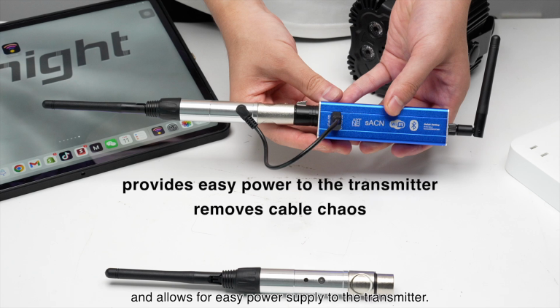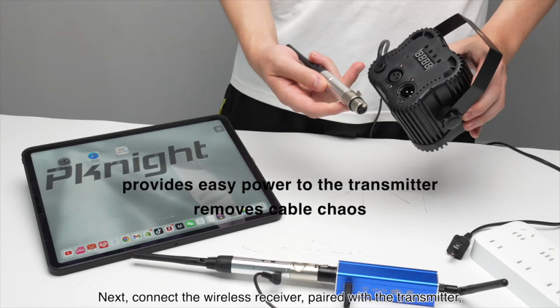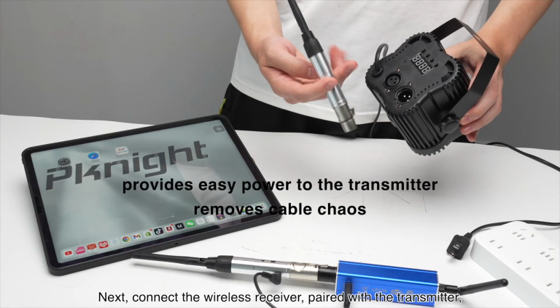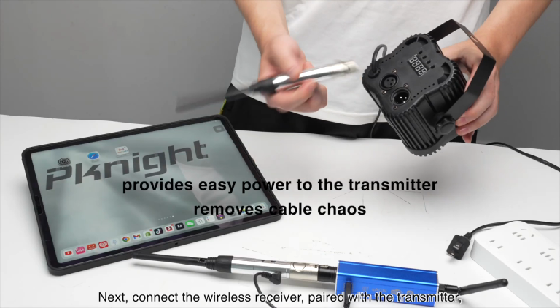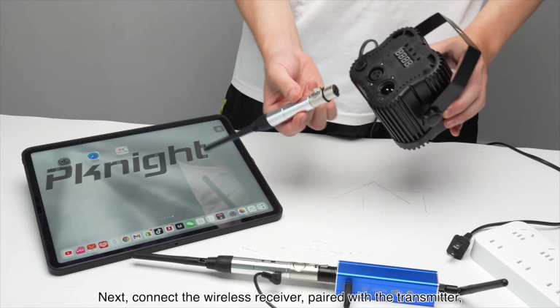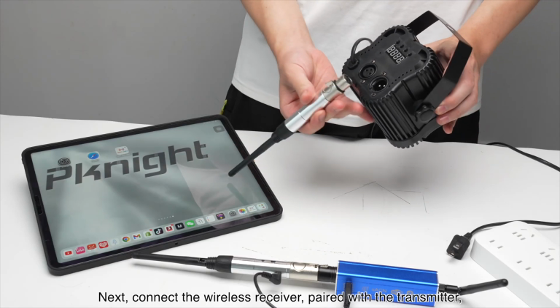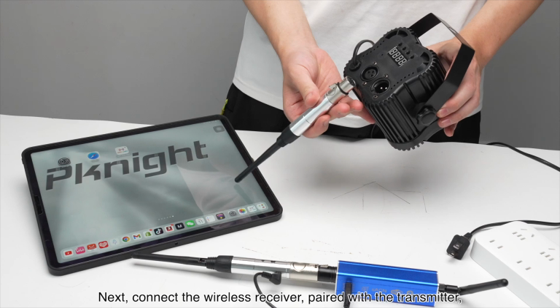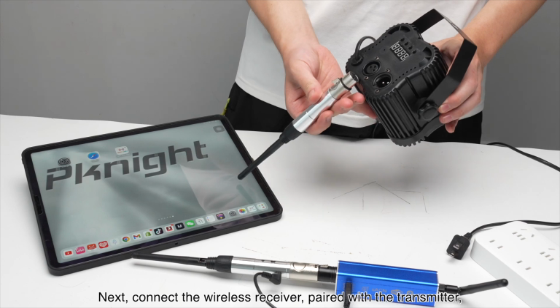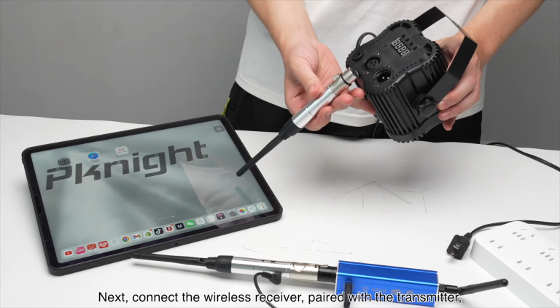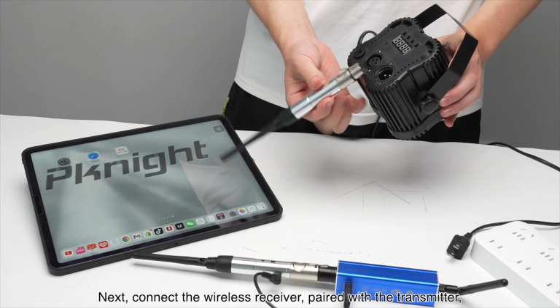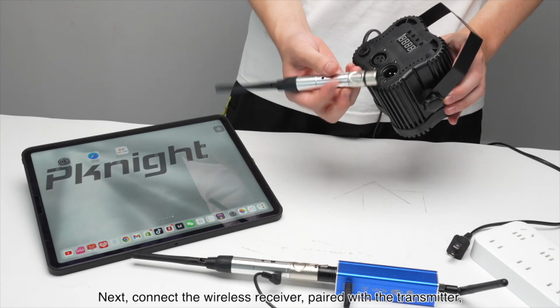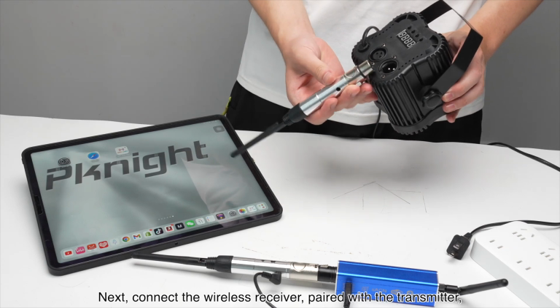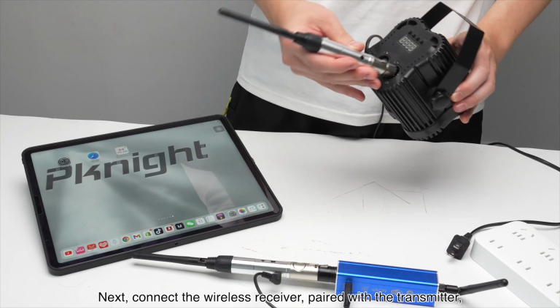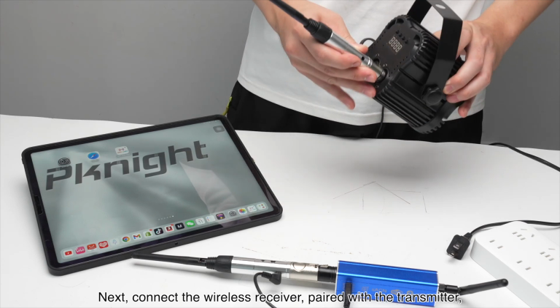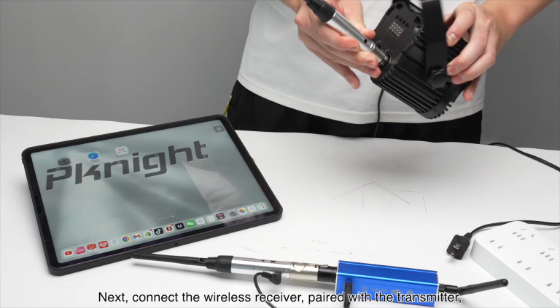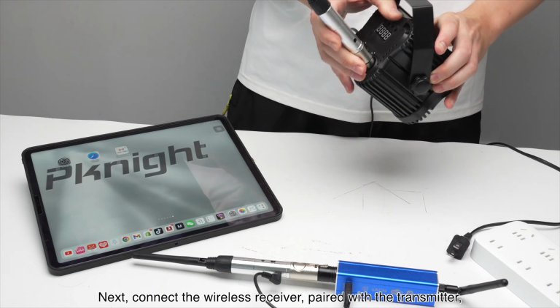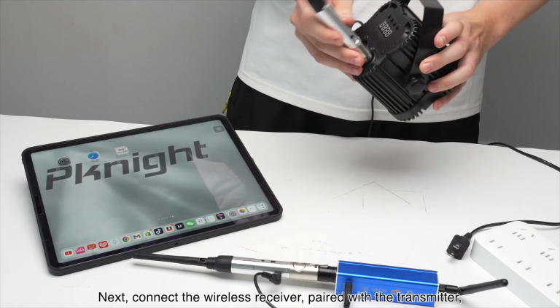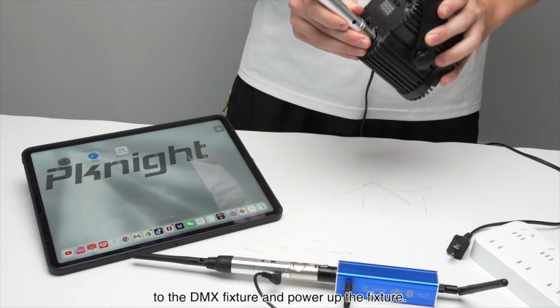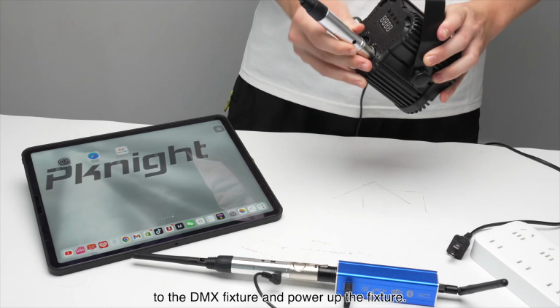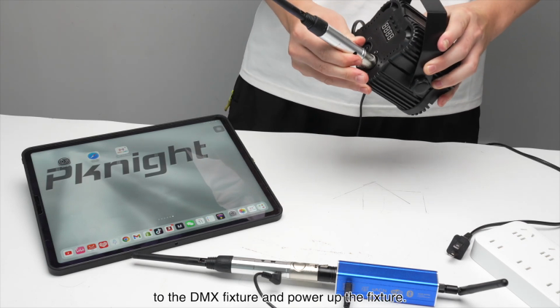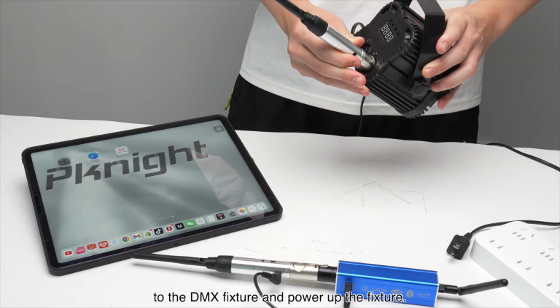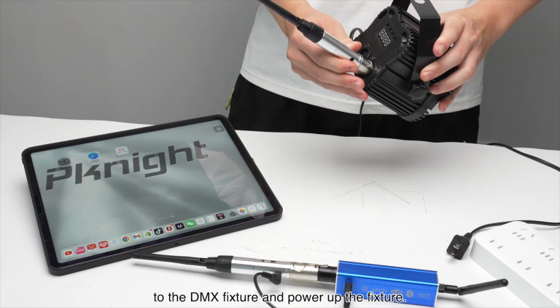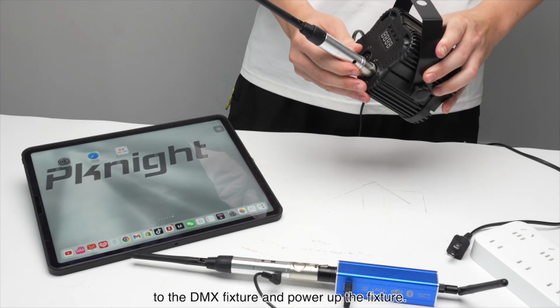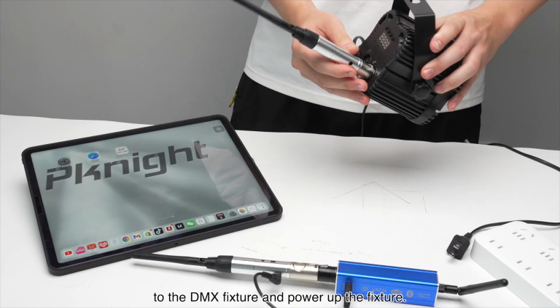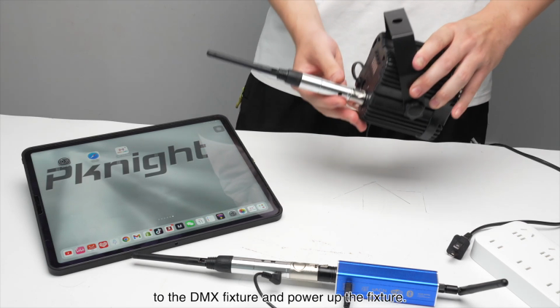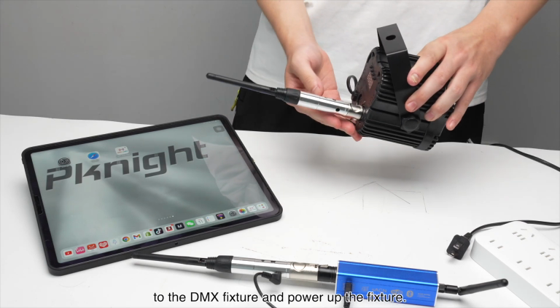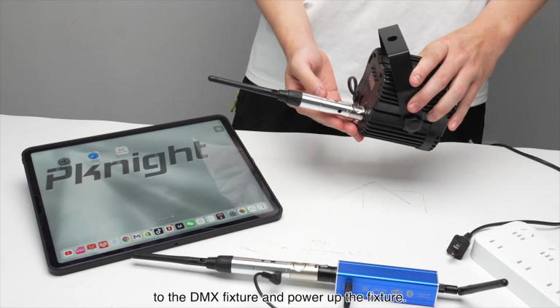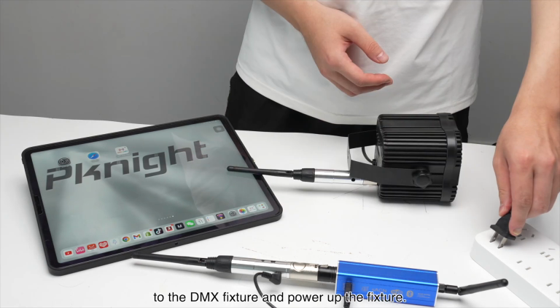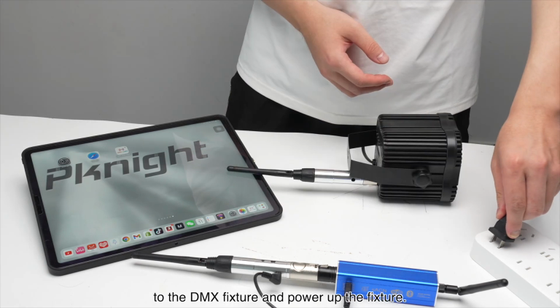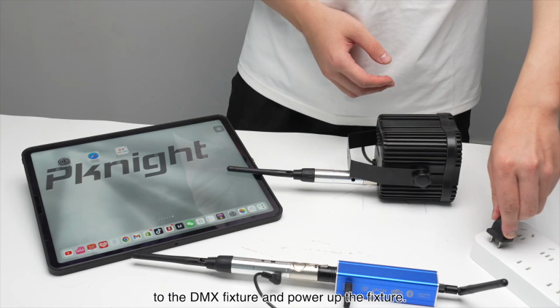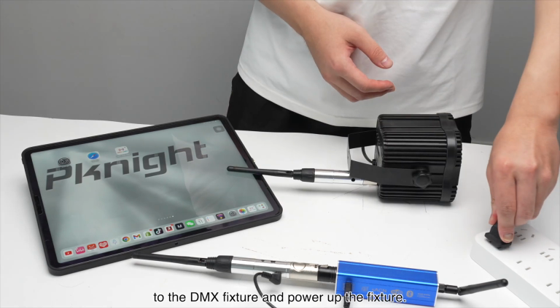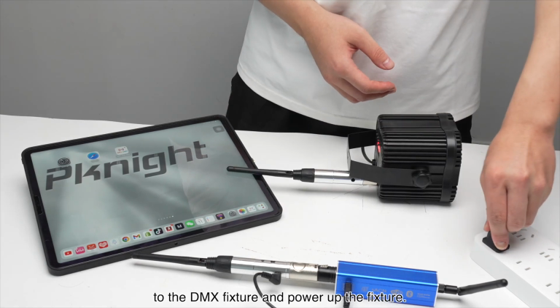Next, connect the wireless receiver, paired with the transmitter, to the DMX fixture and power up the fixture.